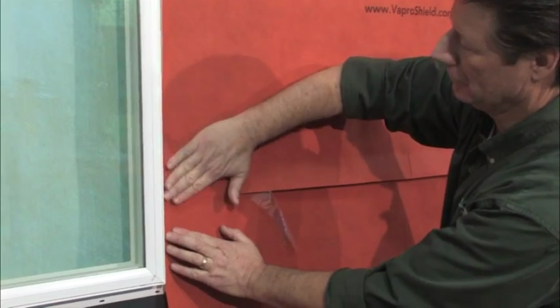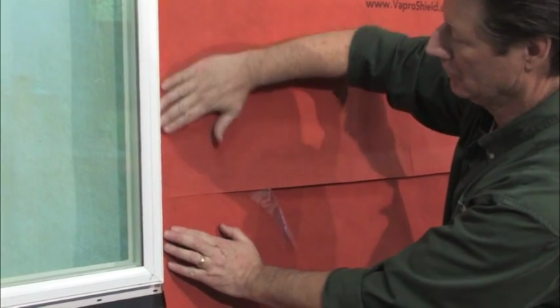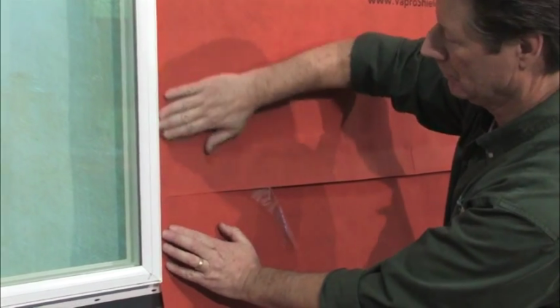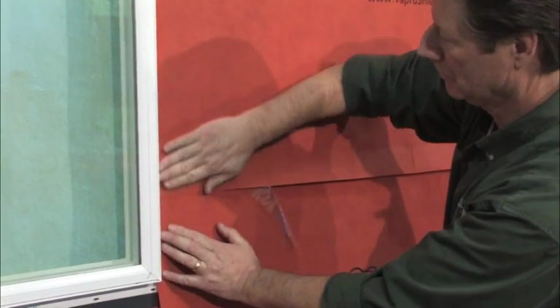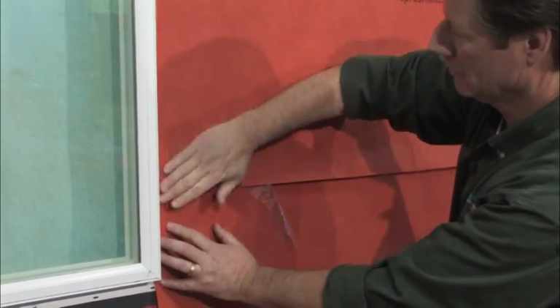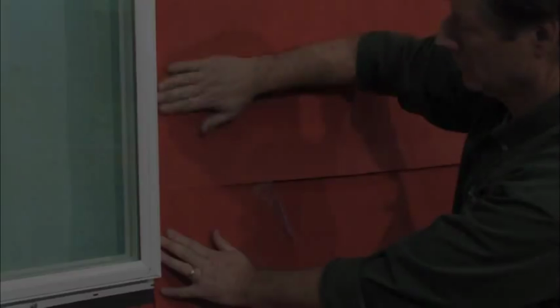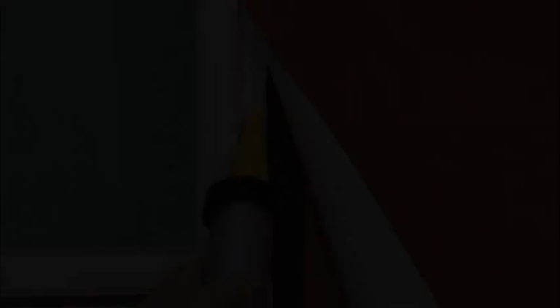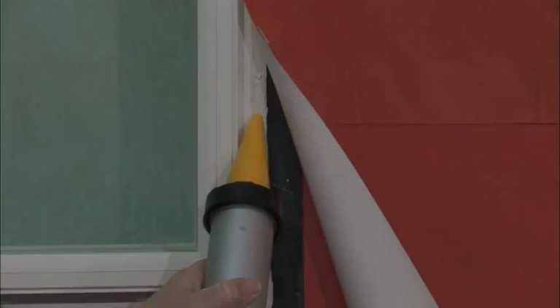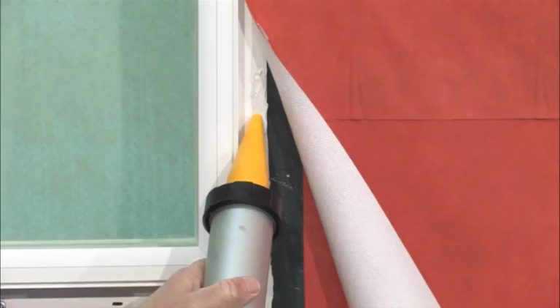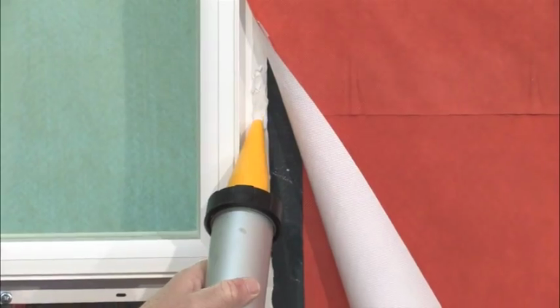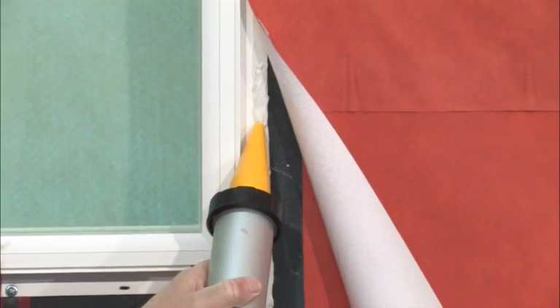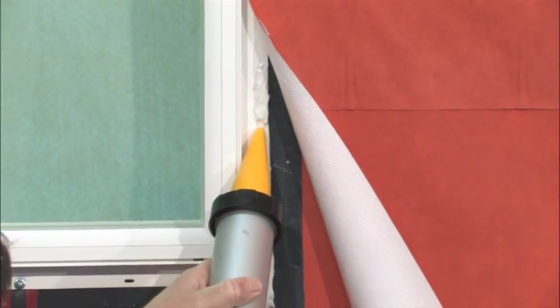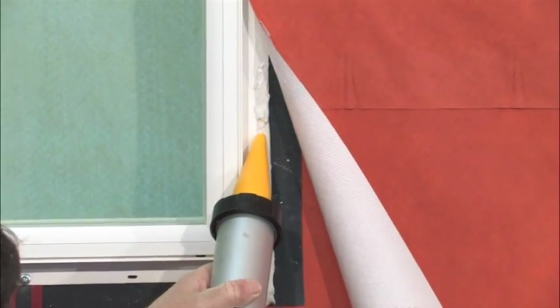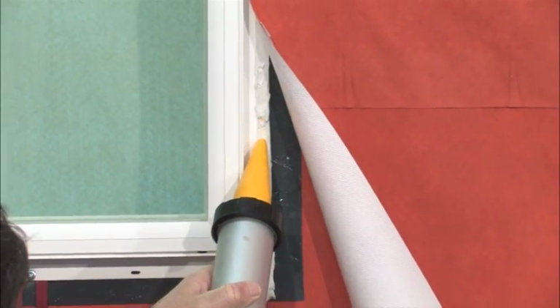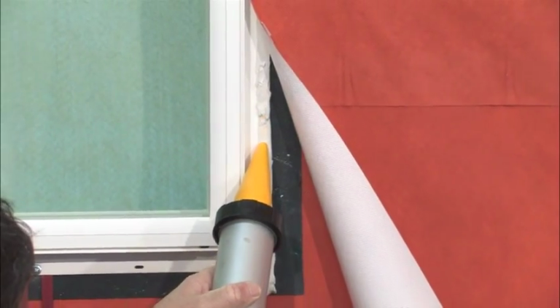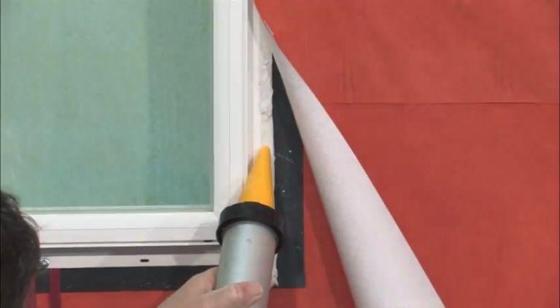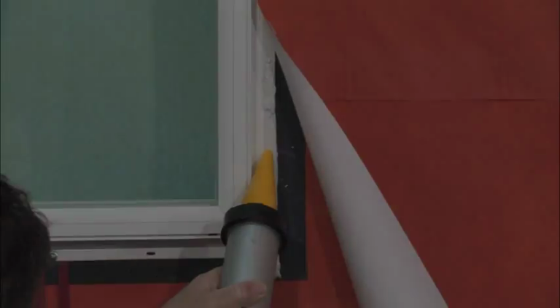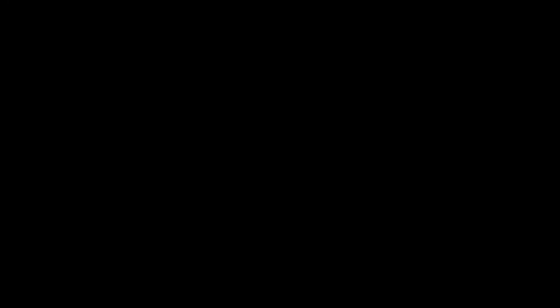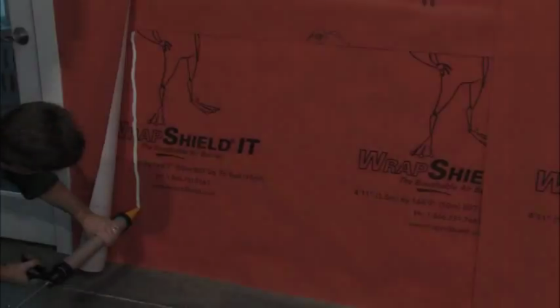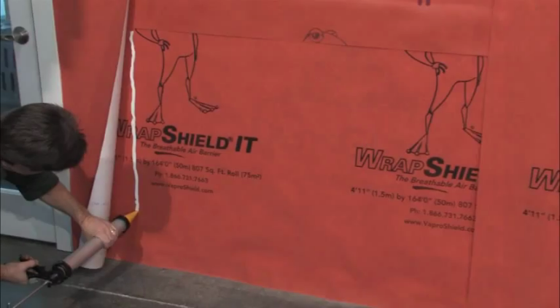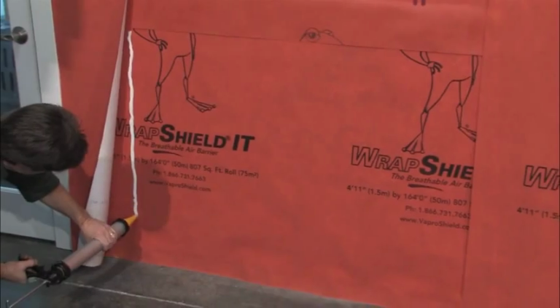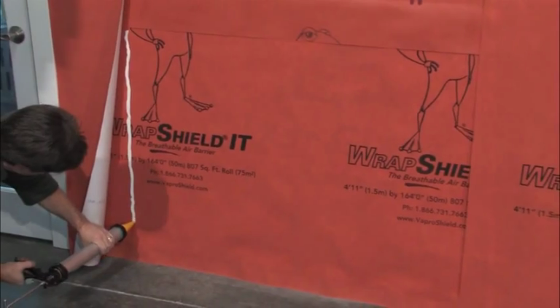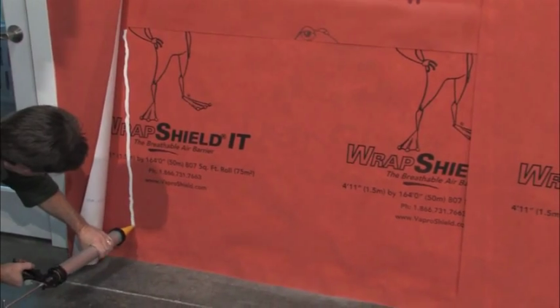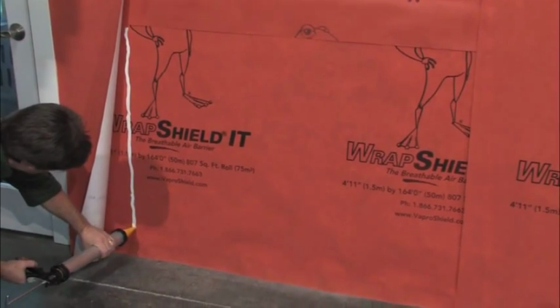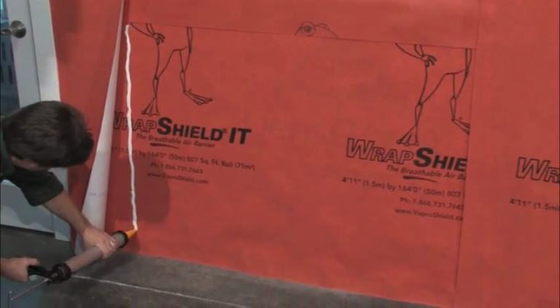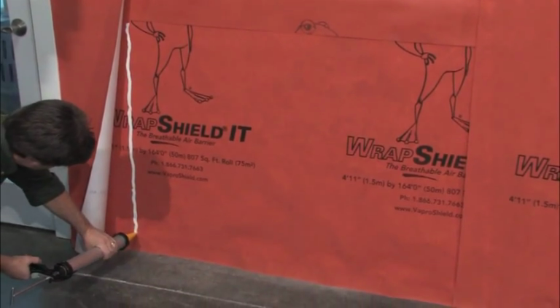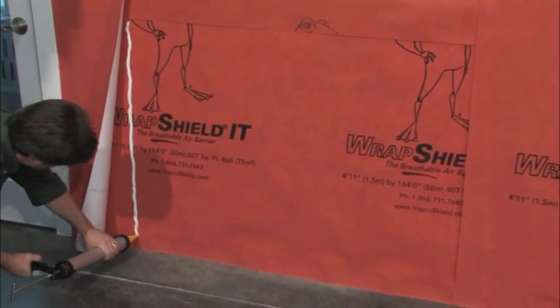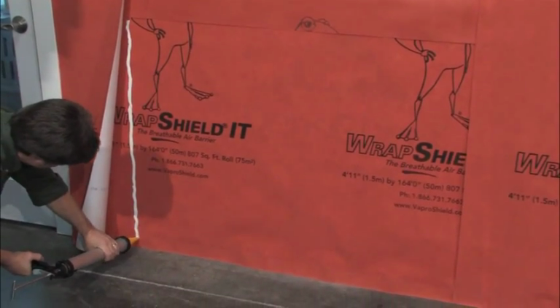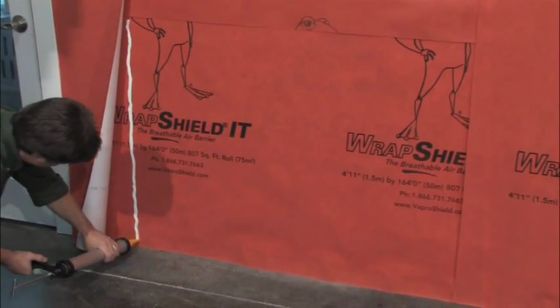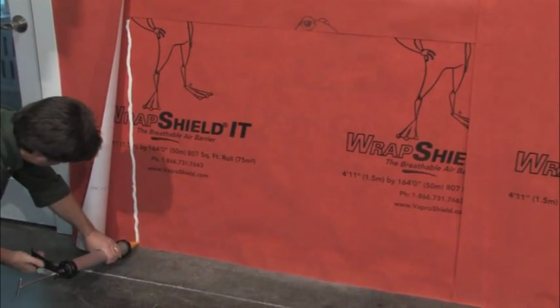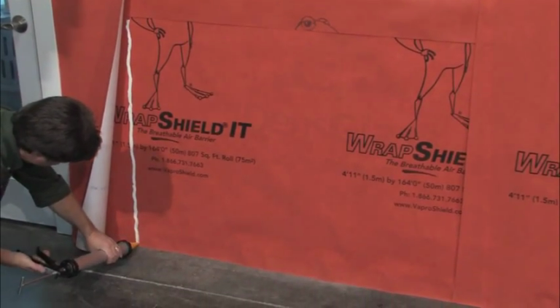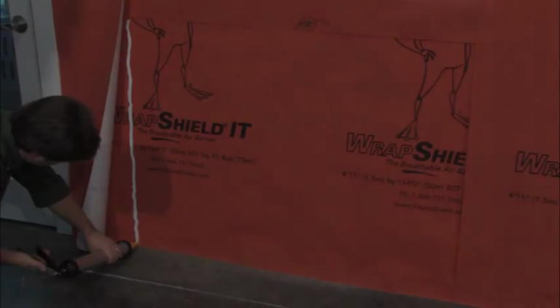Inspect seams for potential gaps and apply DAO 758 as needed, being sure to leave the sill free of sealant for proper drainage and shimming.